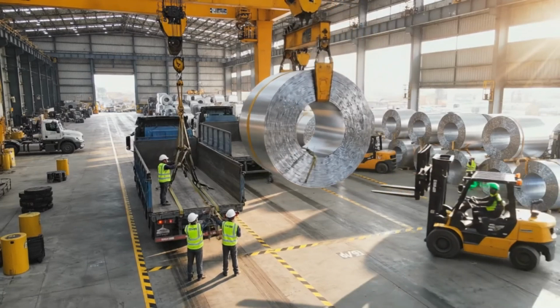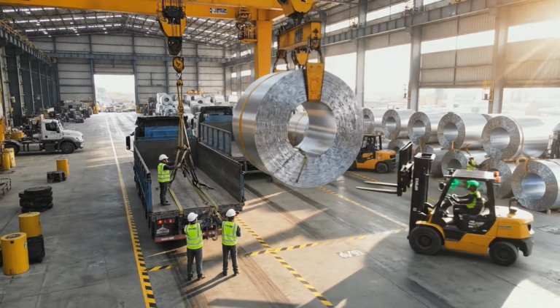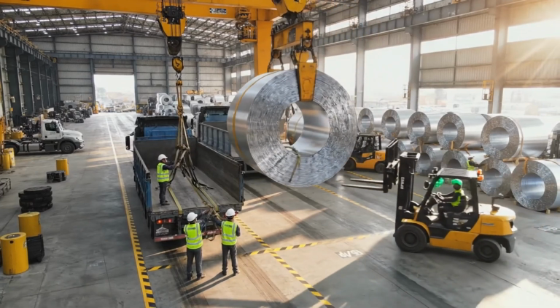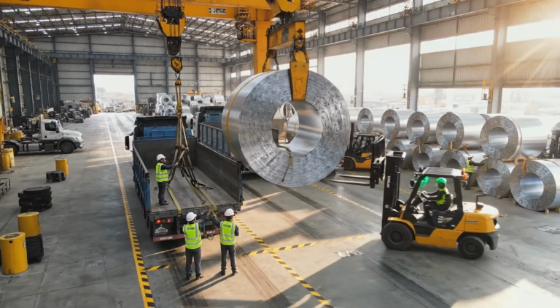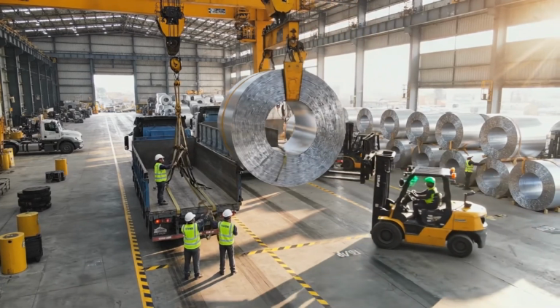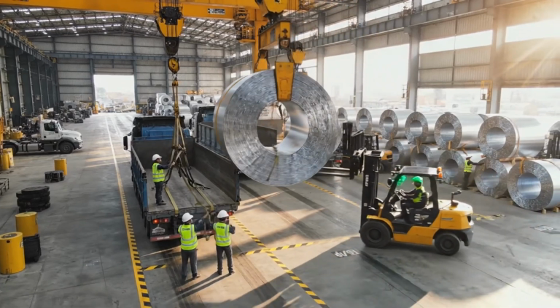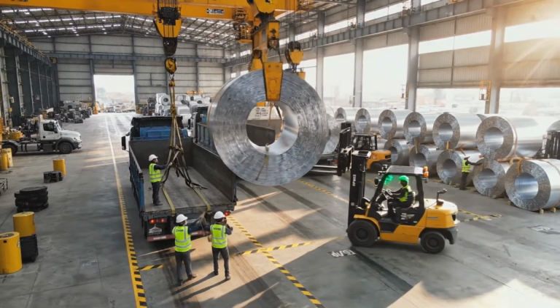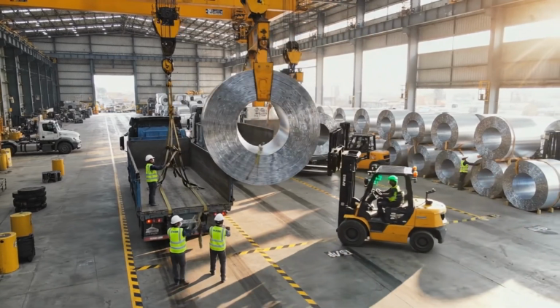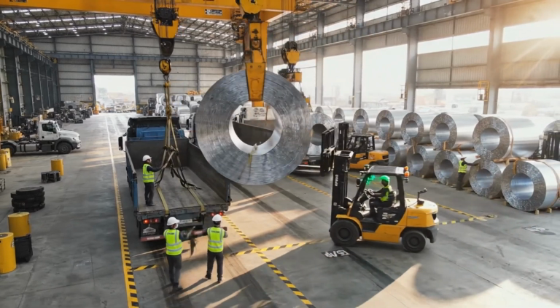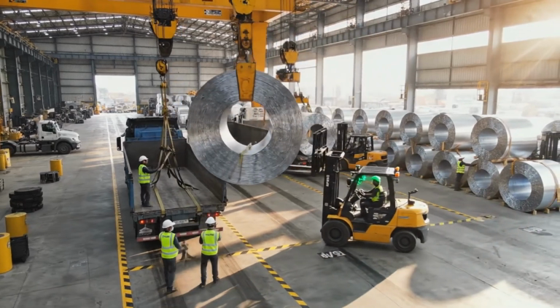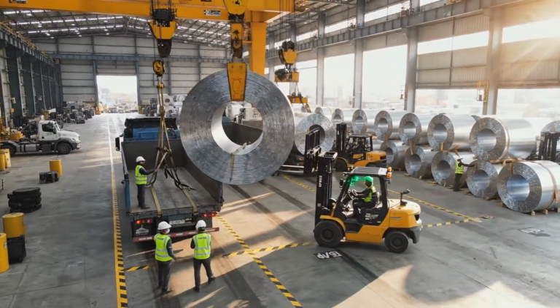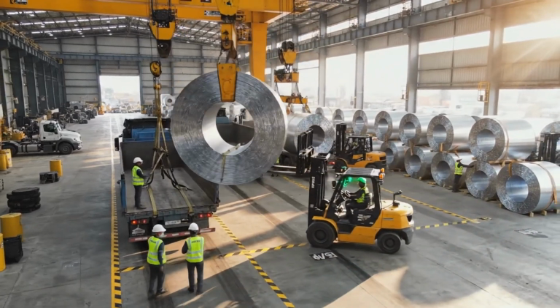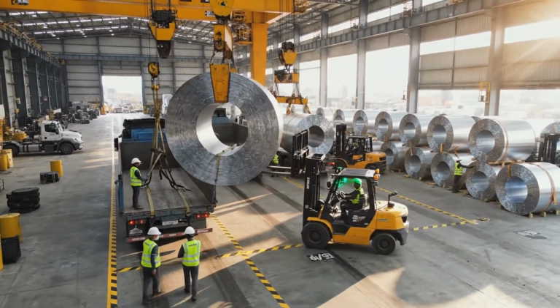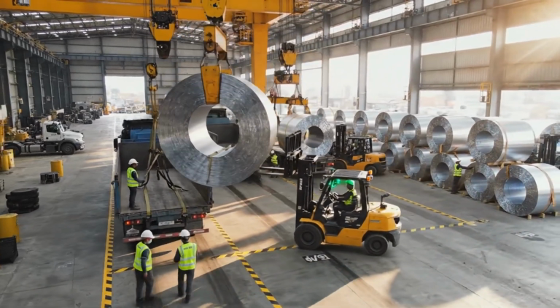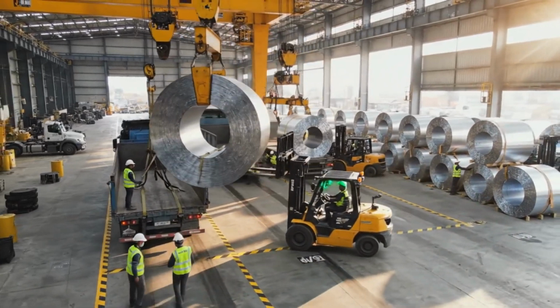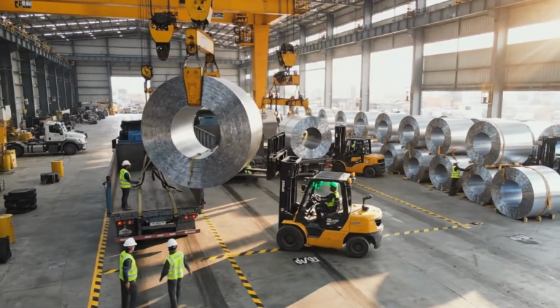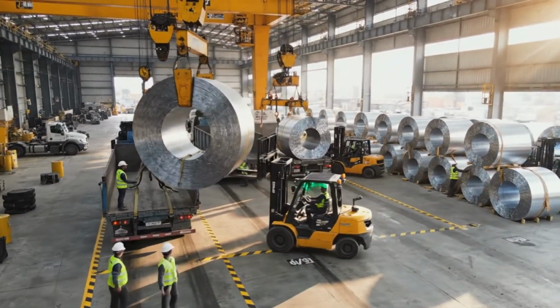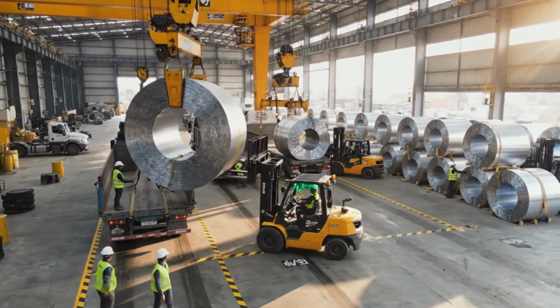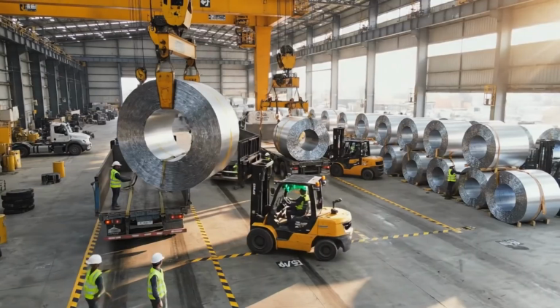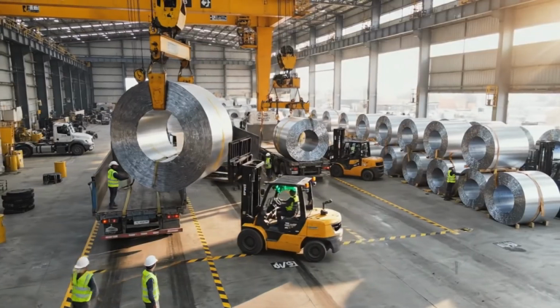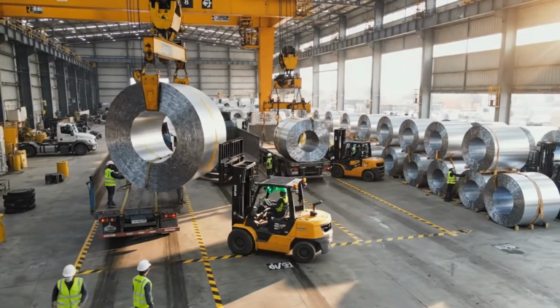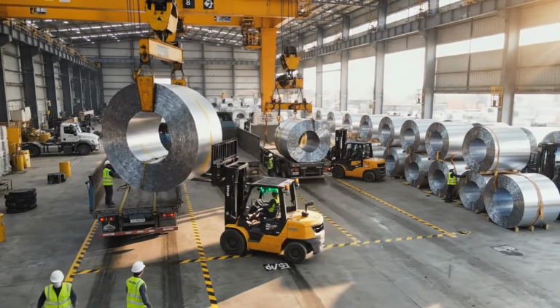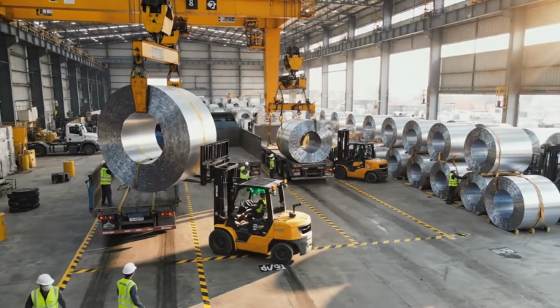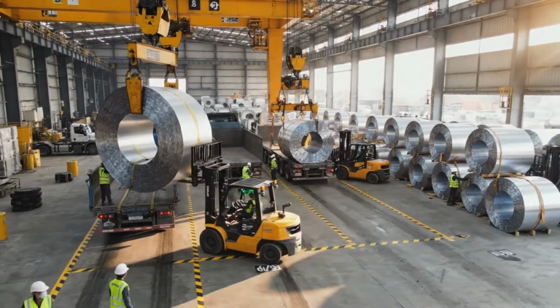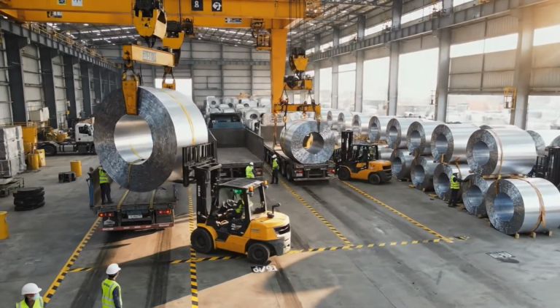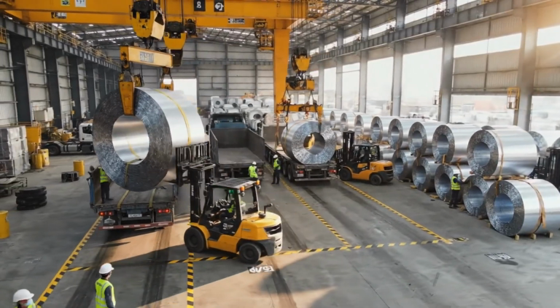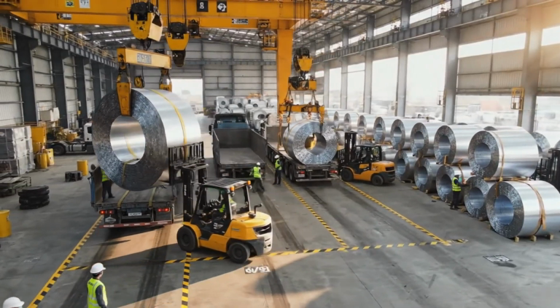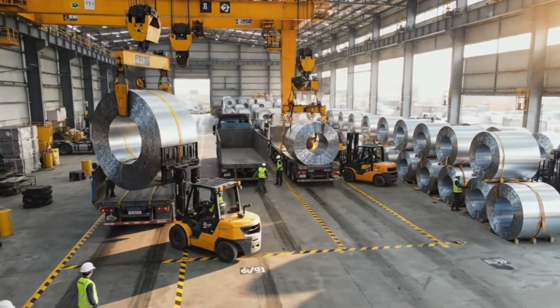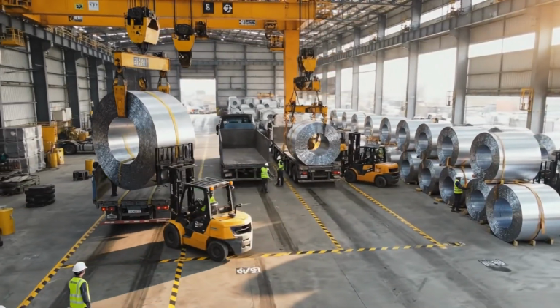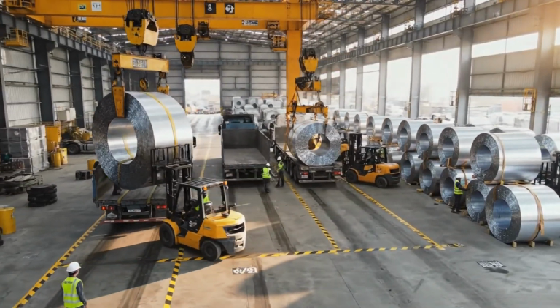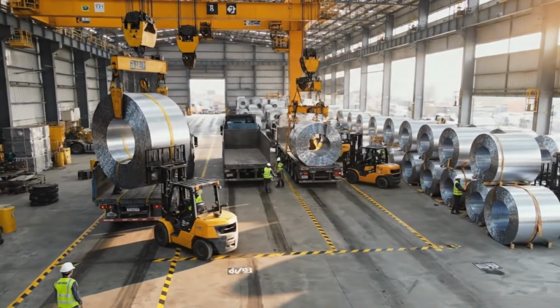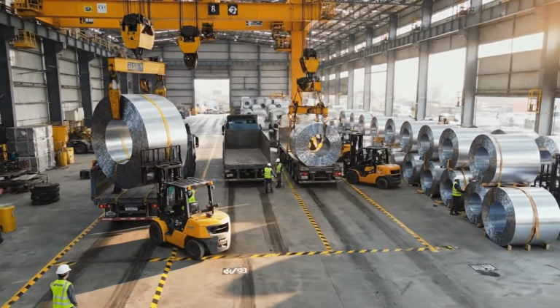Once unloaded, these massive coils weighing upwards of 20 tons are carefully maneuvered.